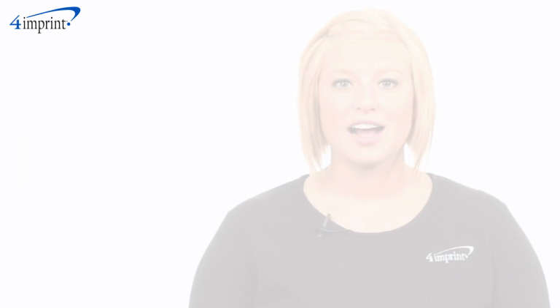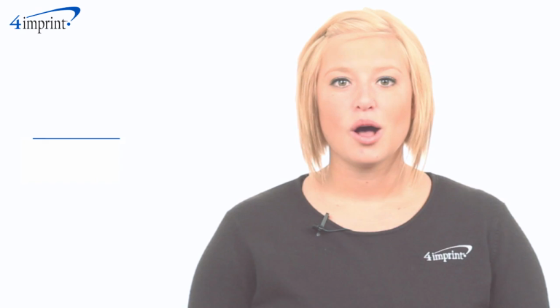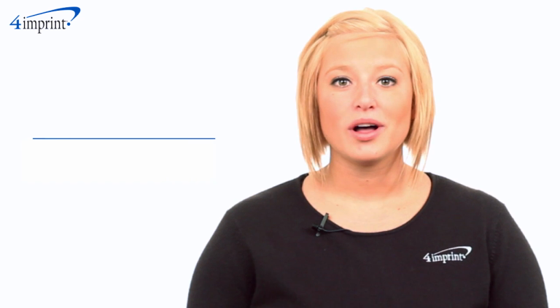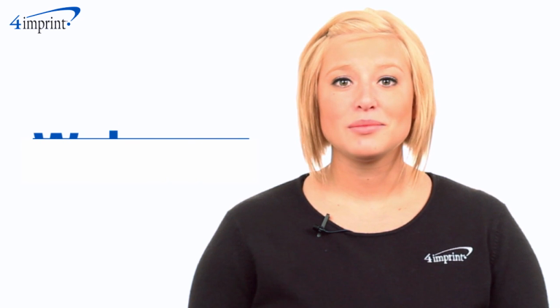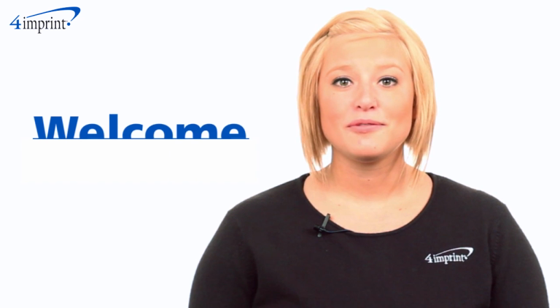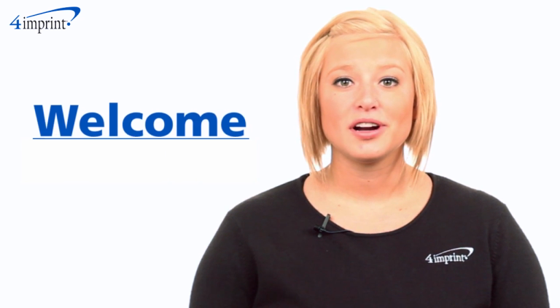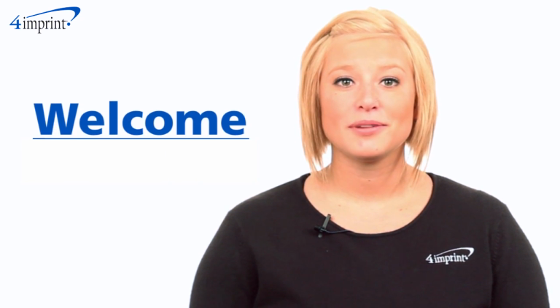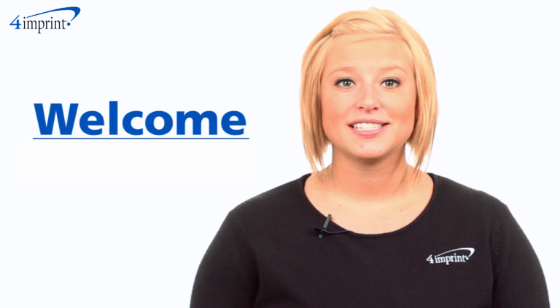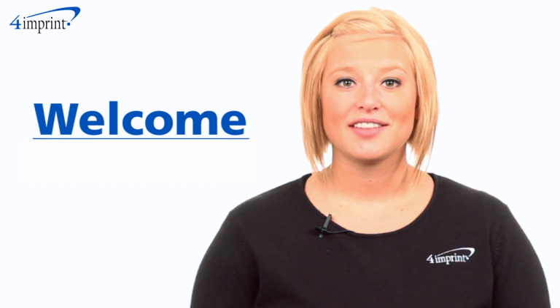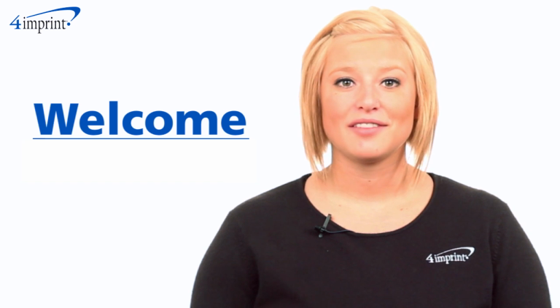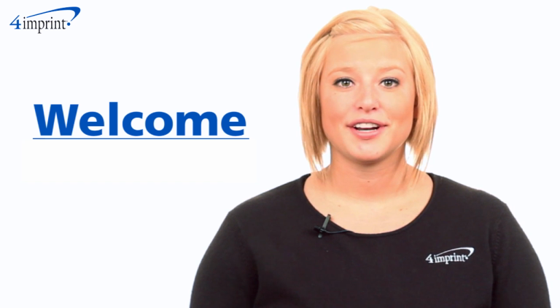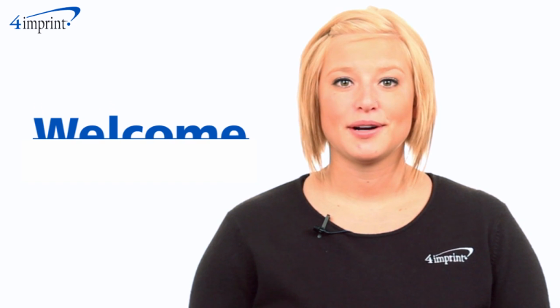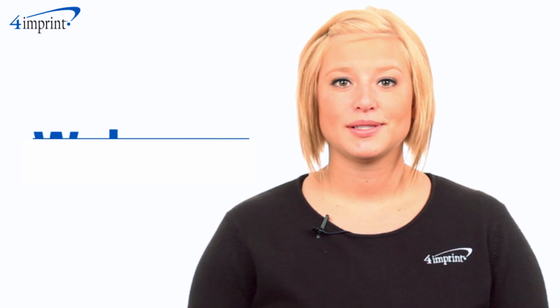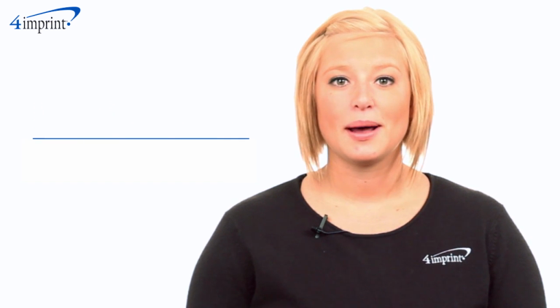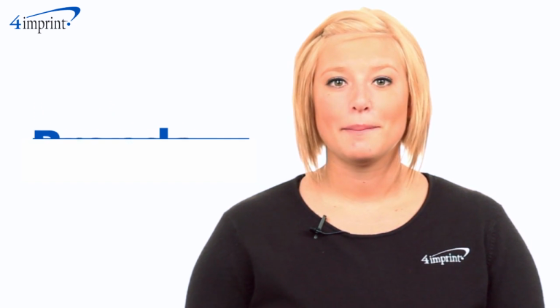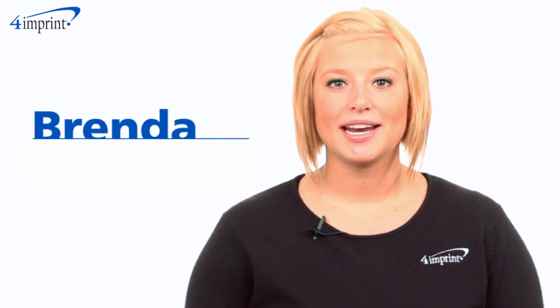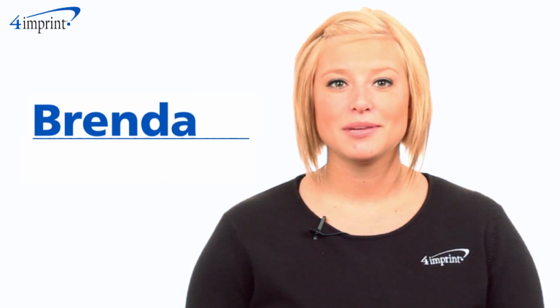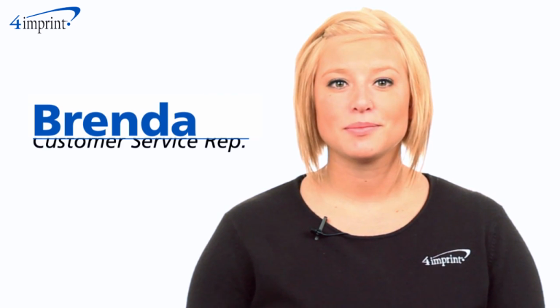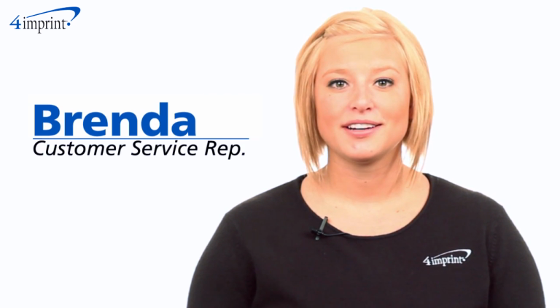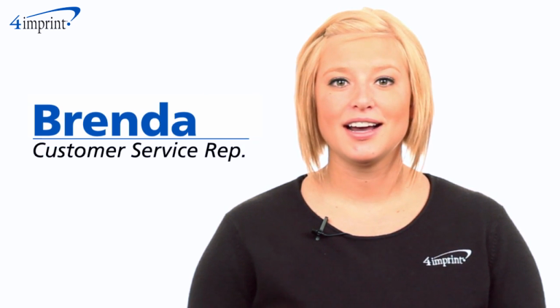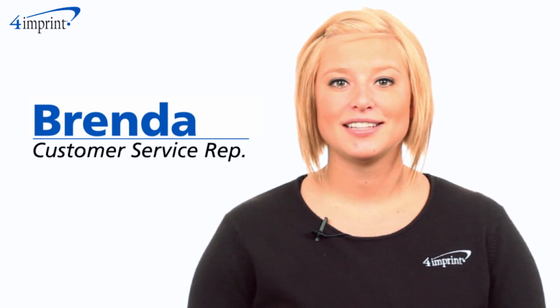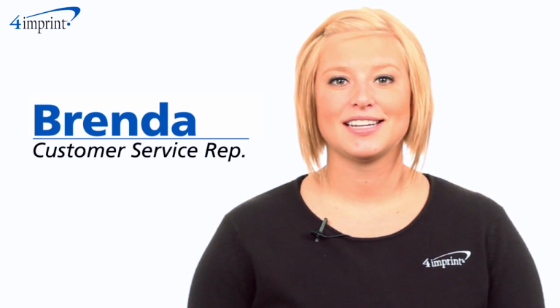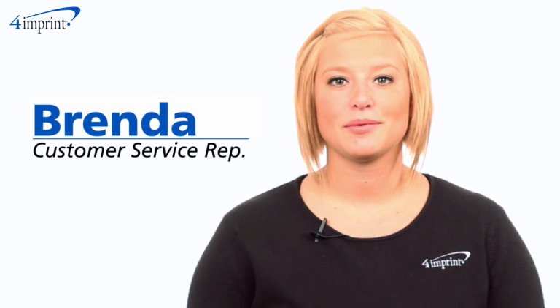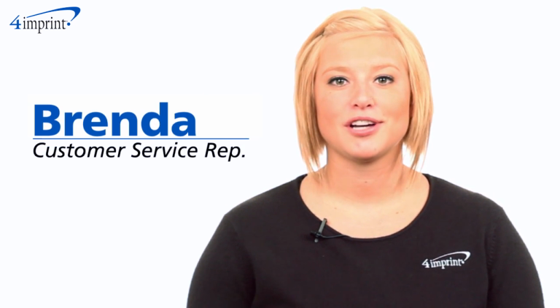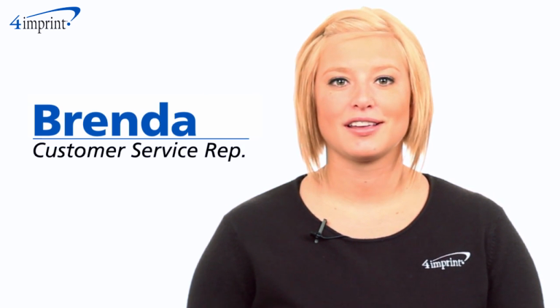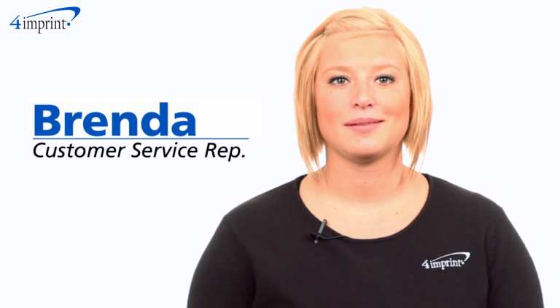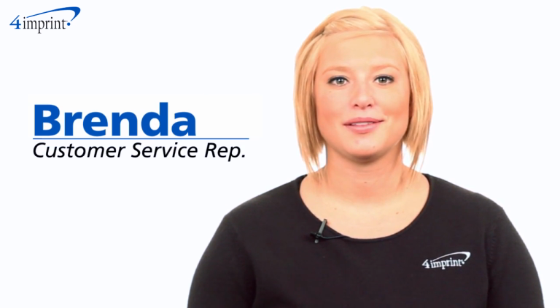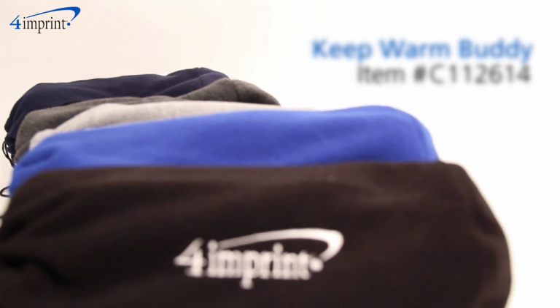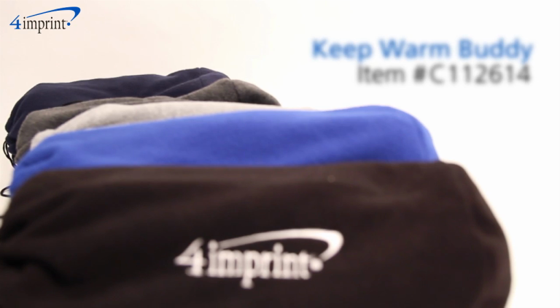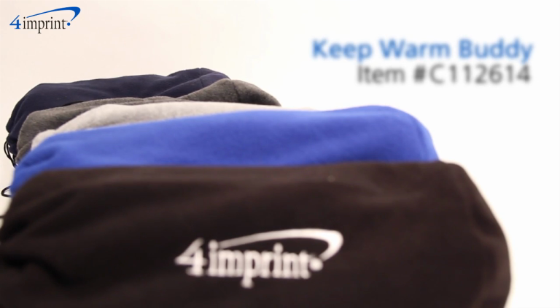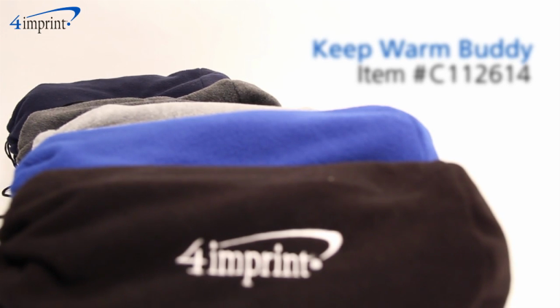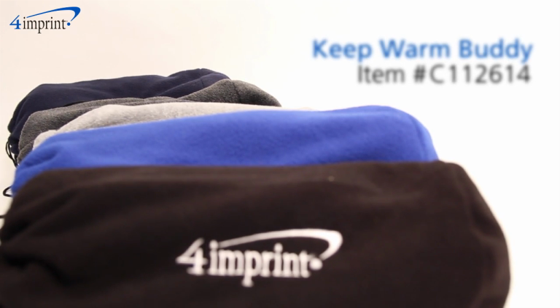Welcome to 4imprint's online videos. My name is Brenda and today we're talking about the Keep Warm Buddy.